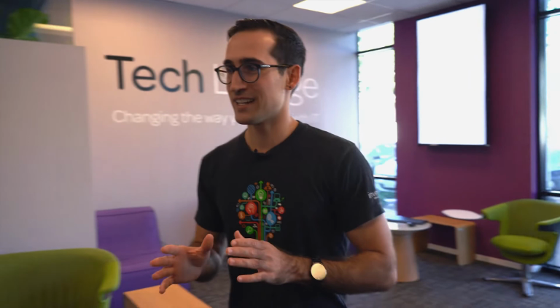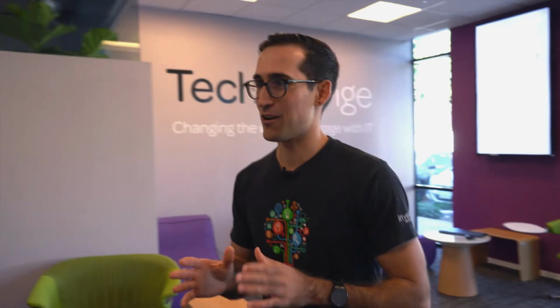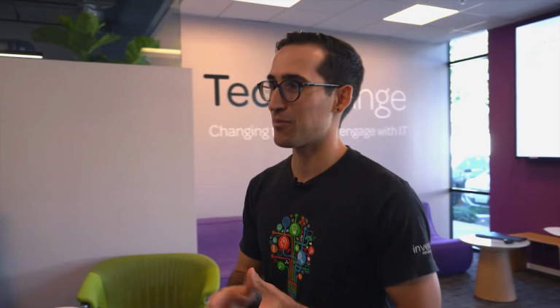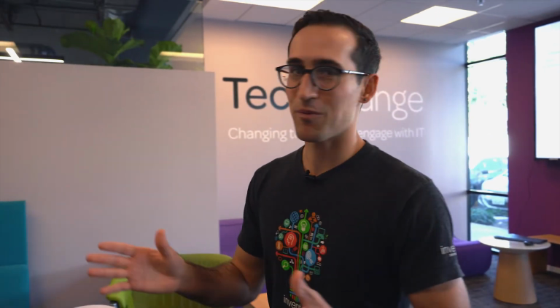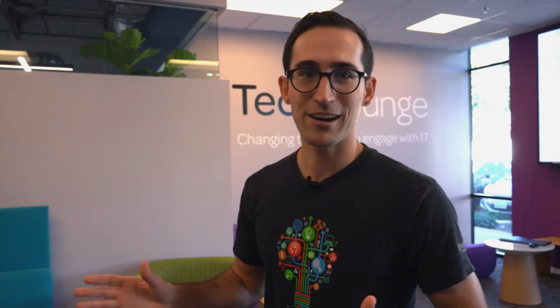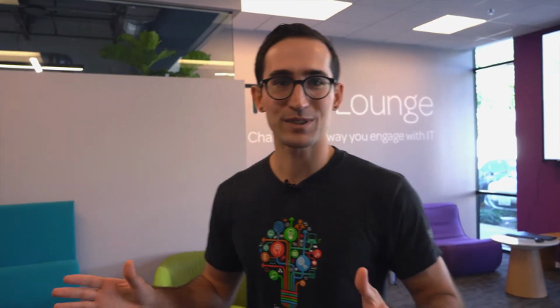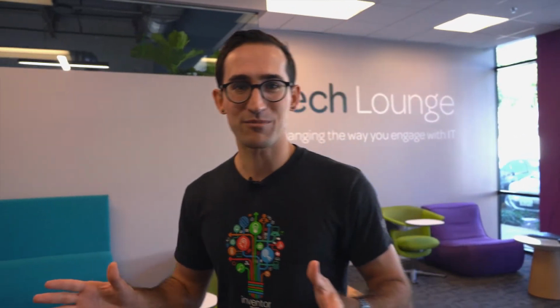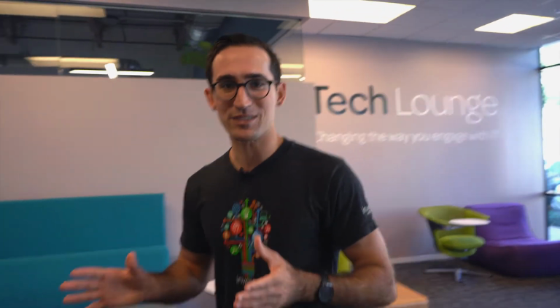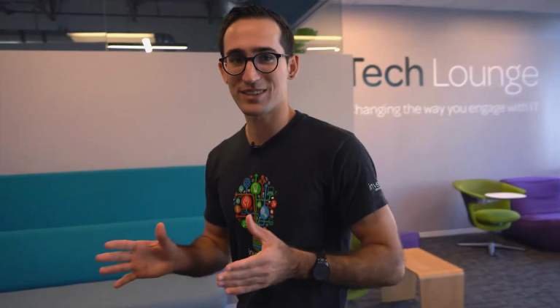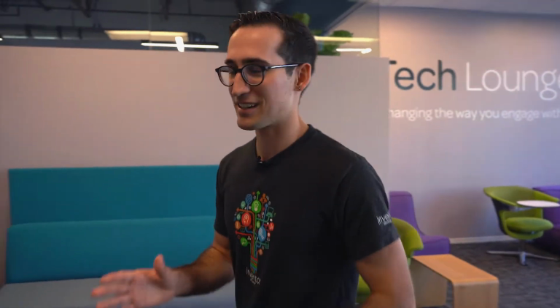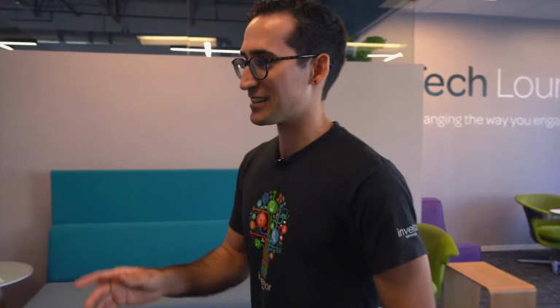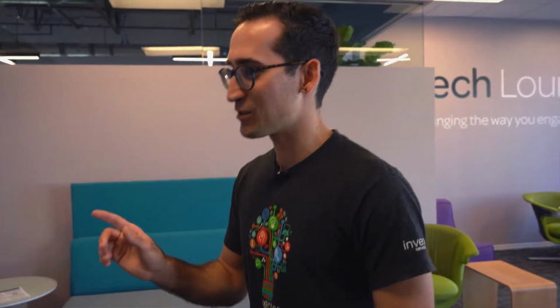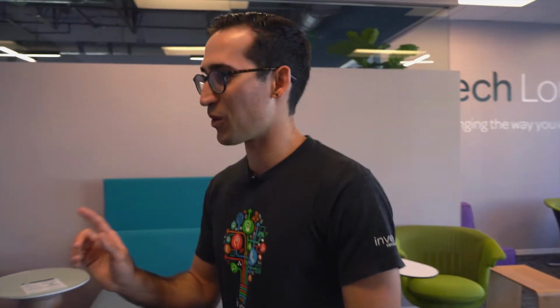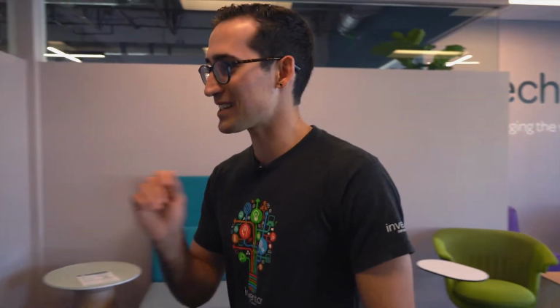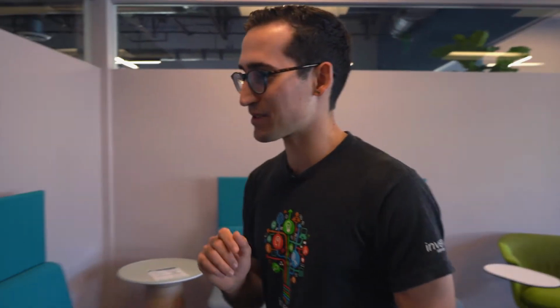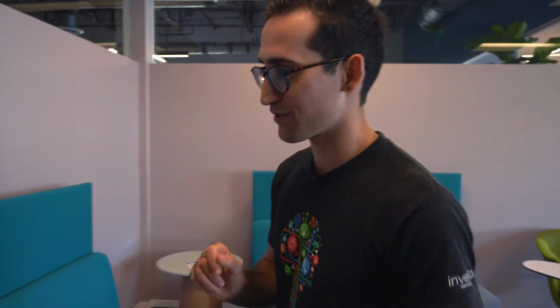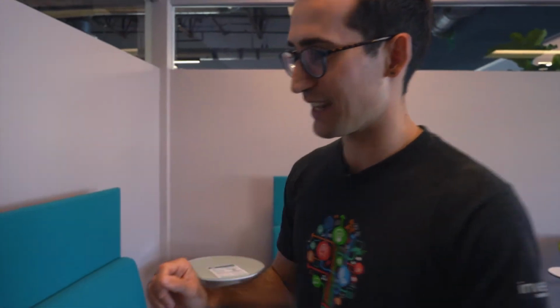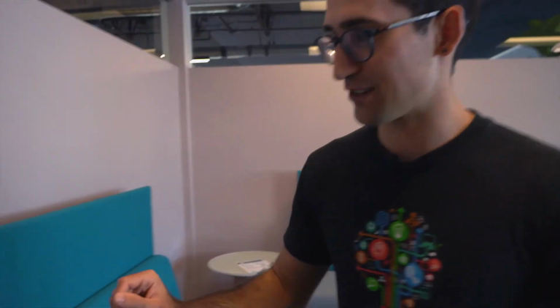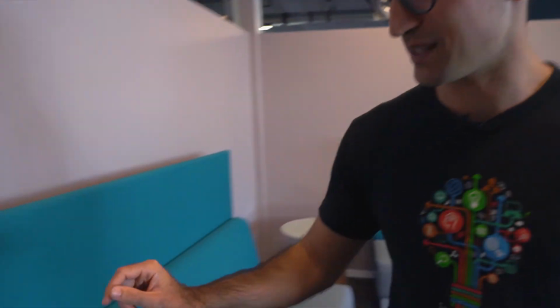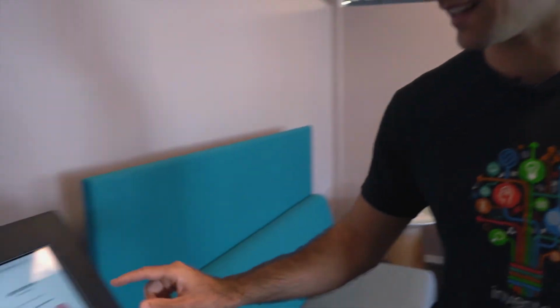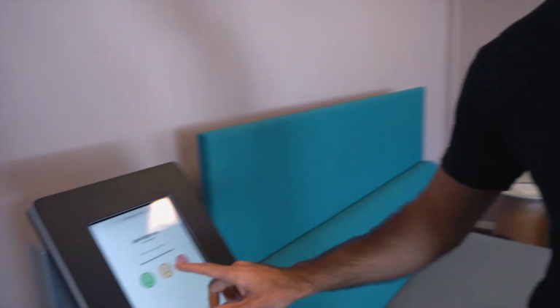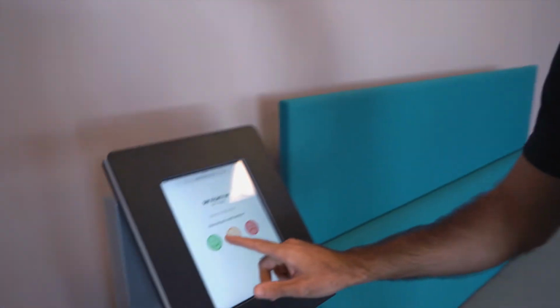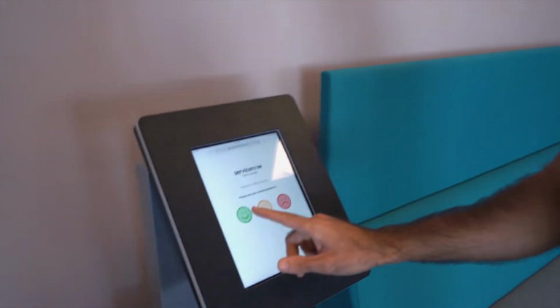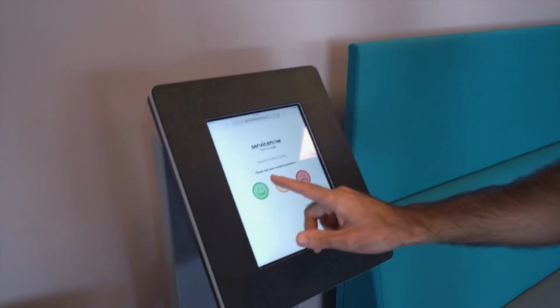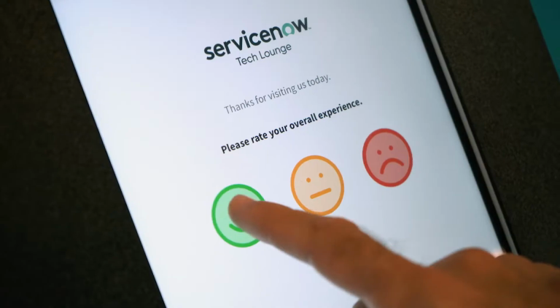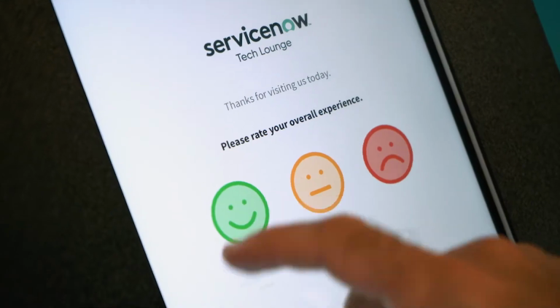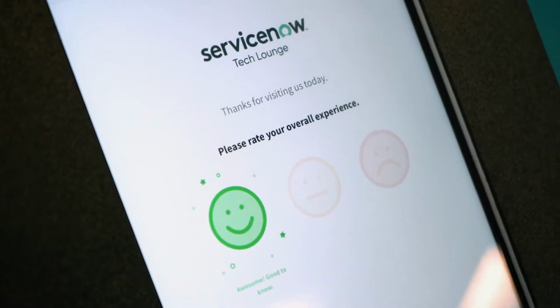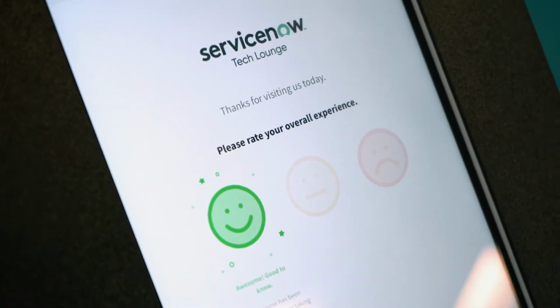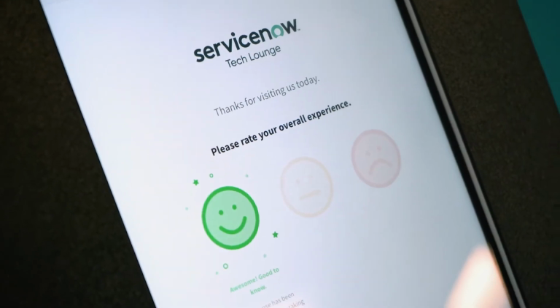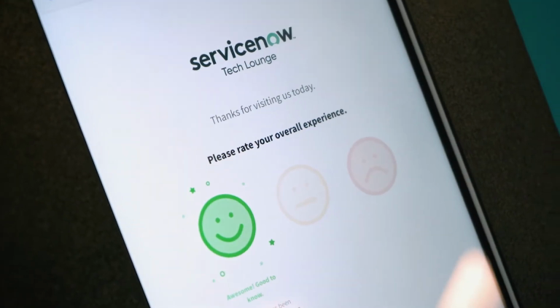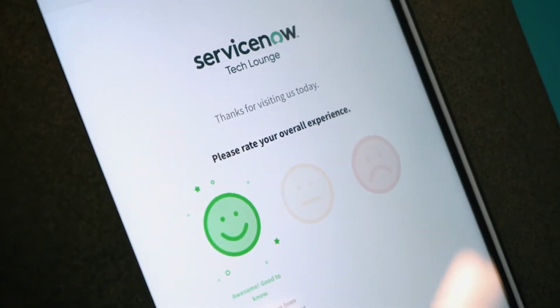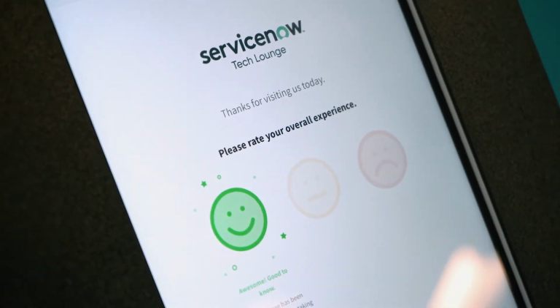On my way out, once I've been serviced, a single one-tap survey allows me to give my sentiment right back to the organization.